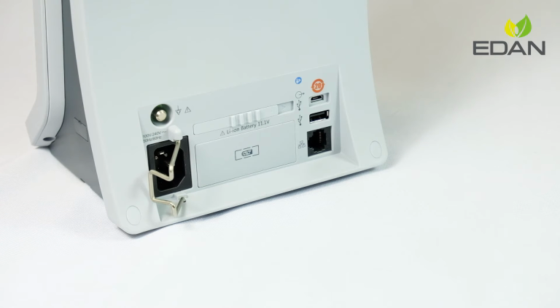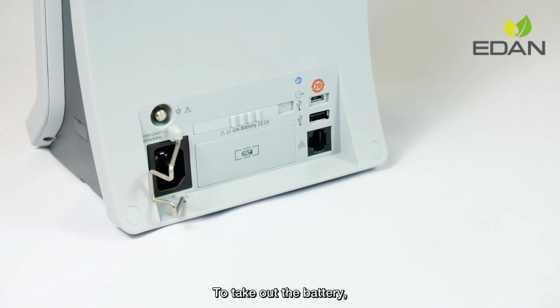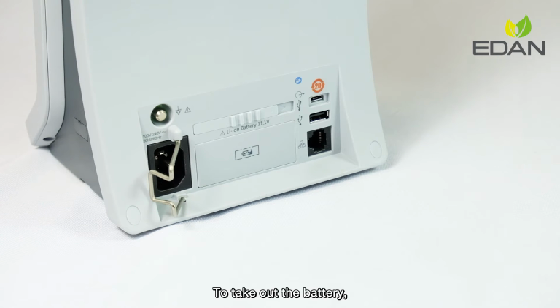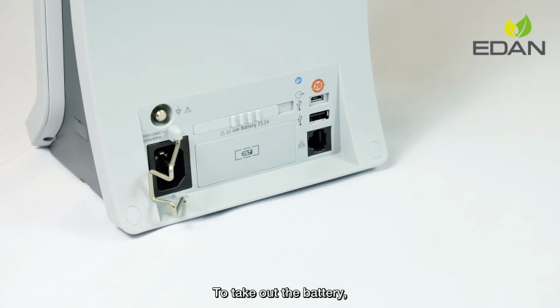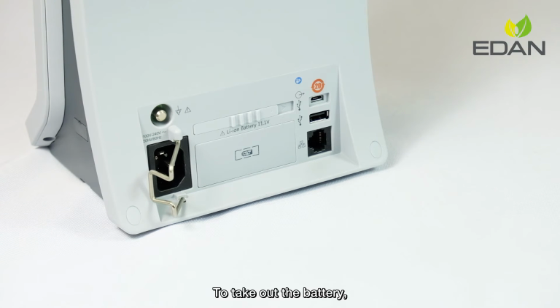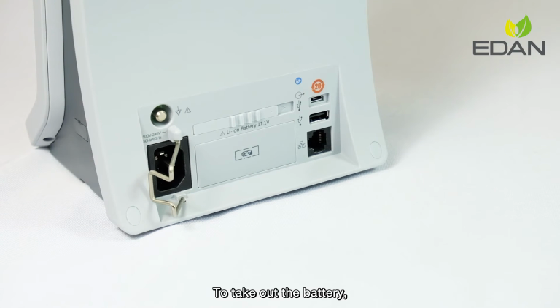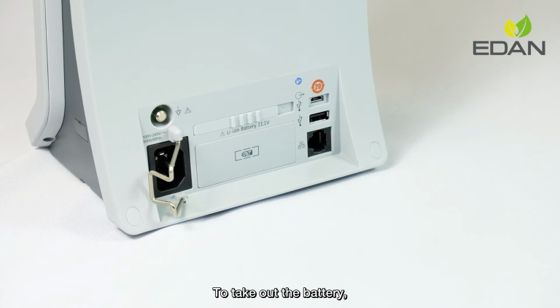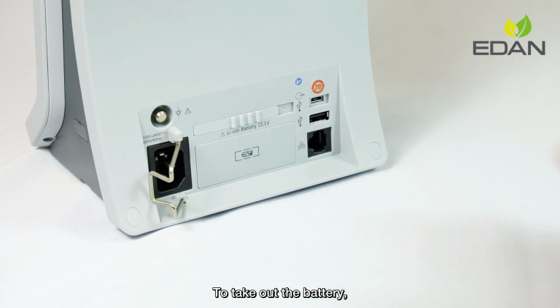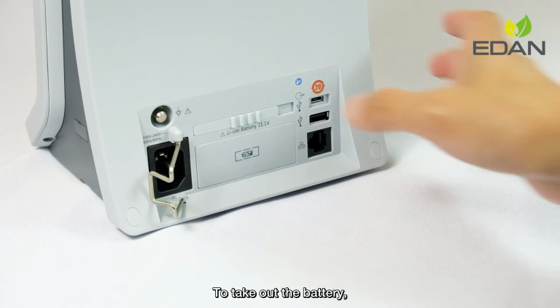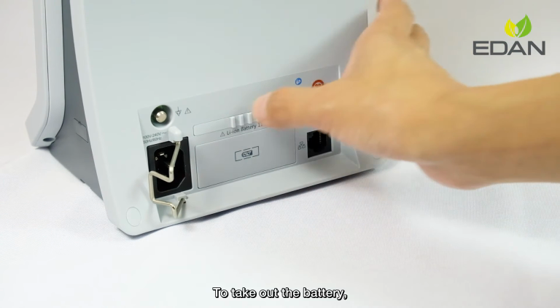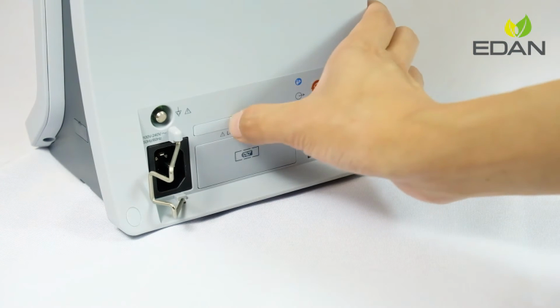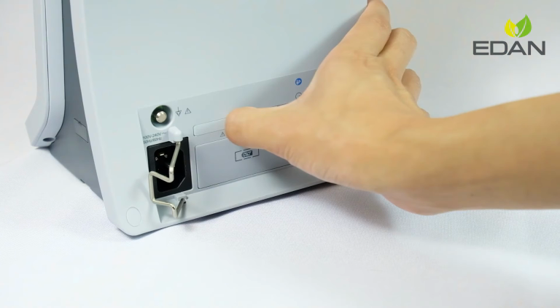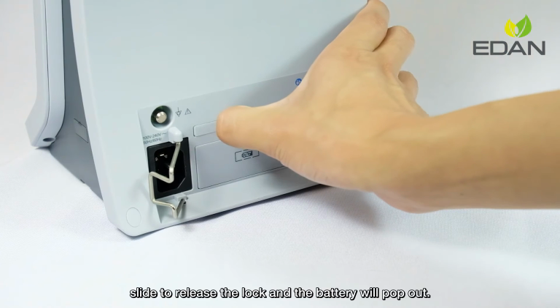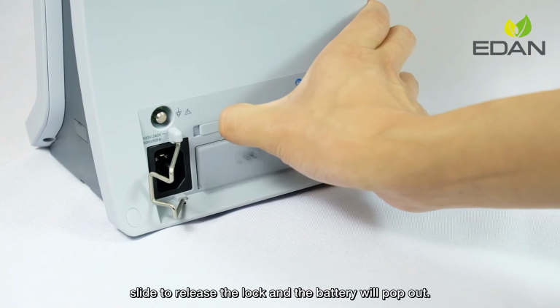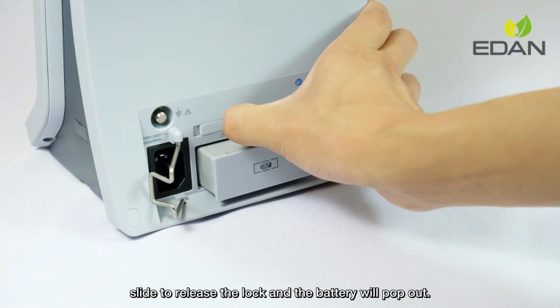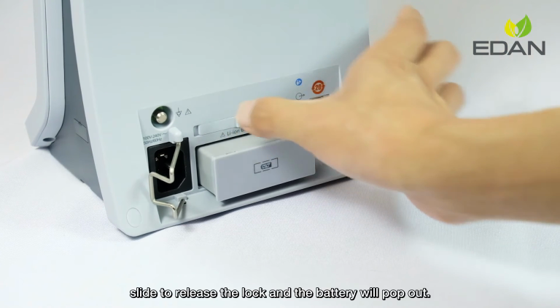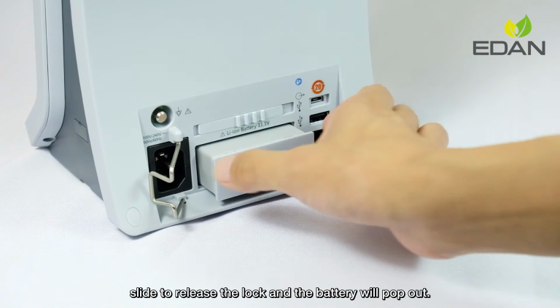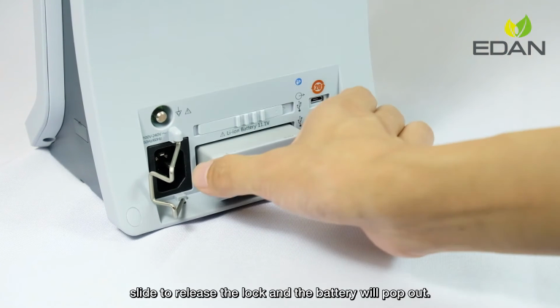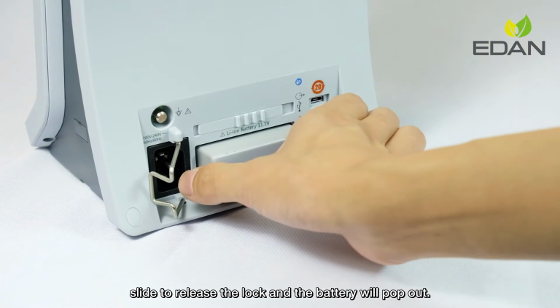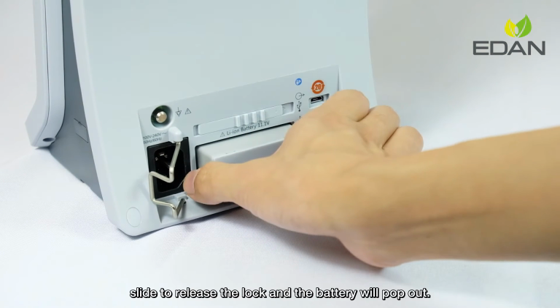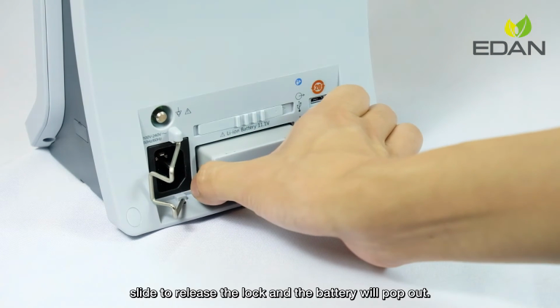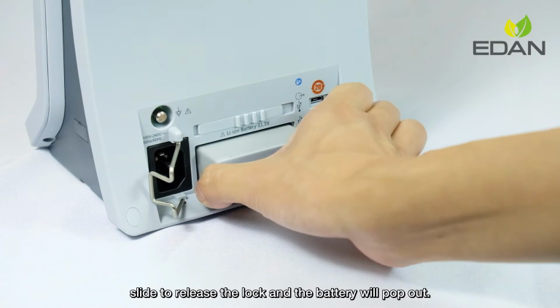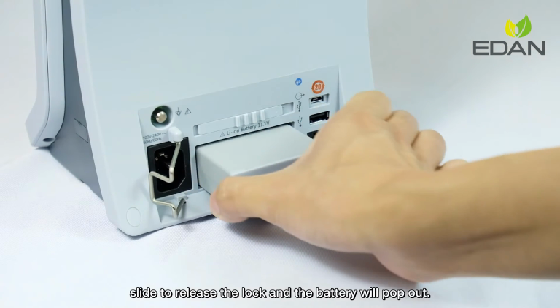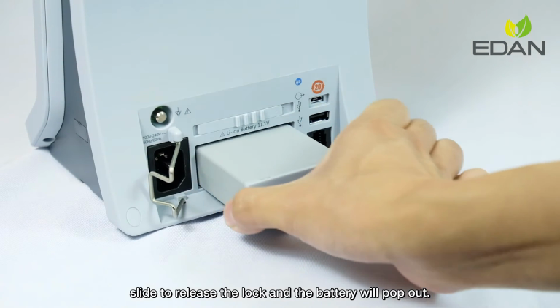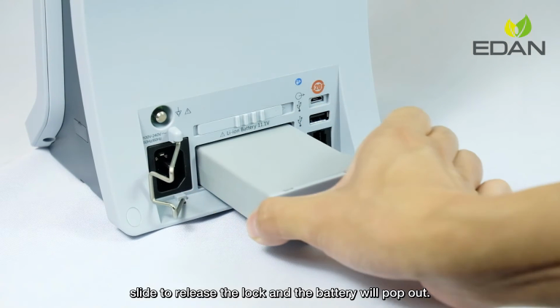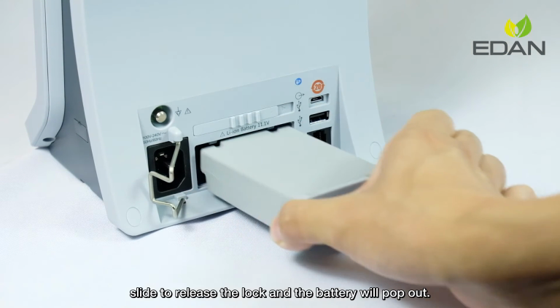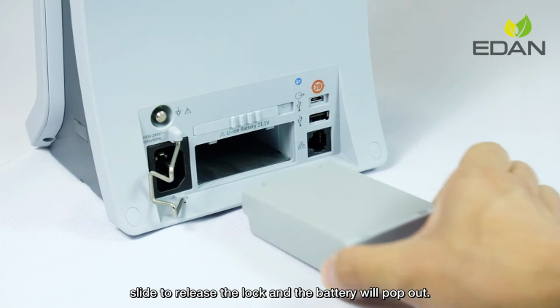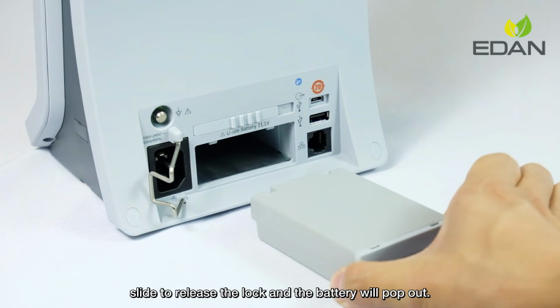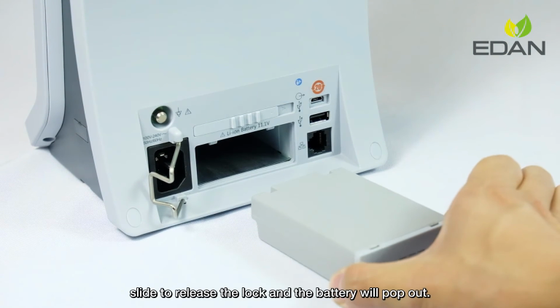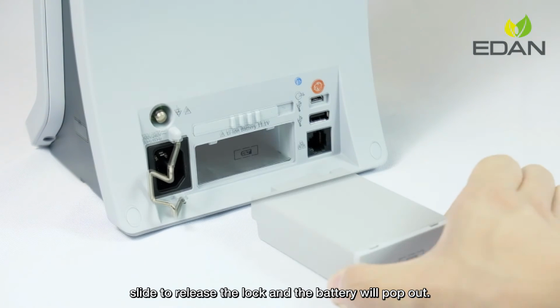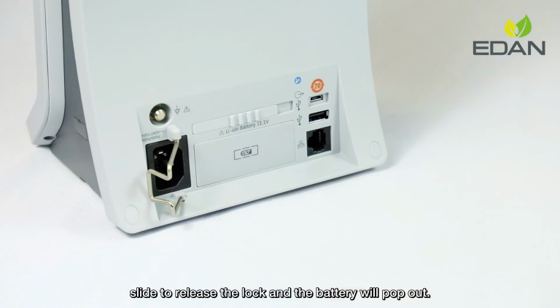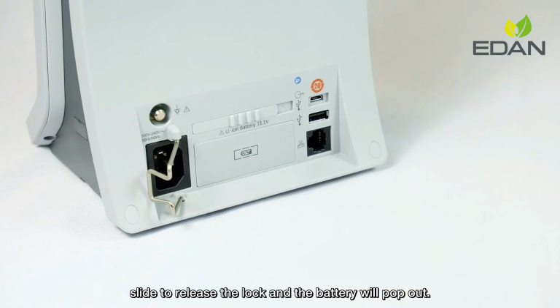To take out the battery, slide to release the lock and the battery will pop out.